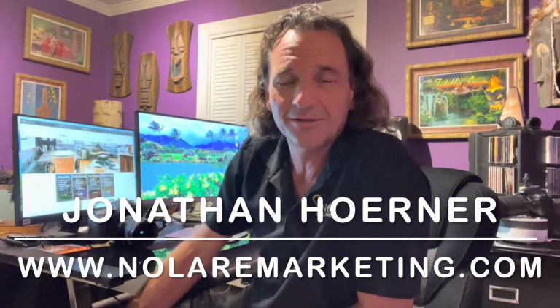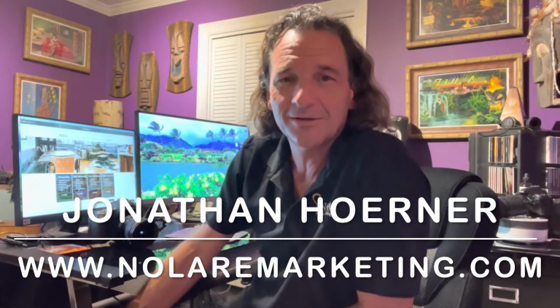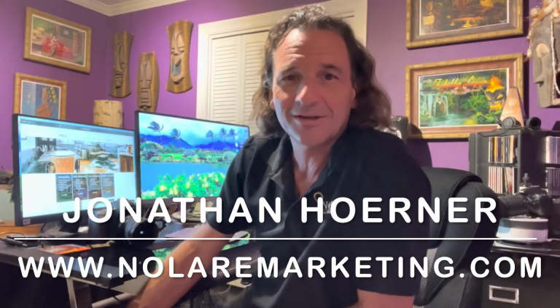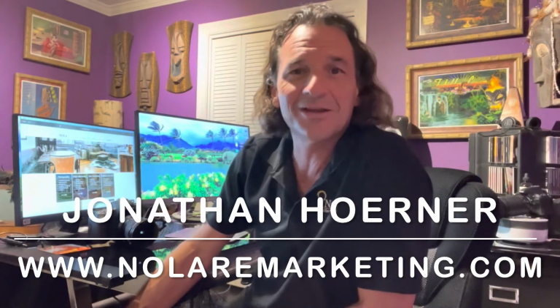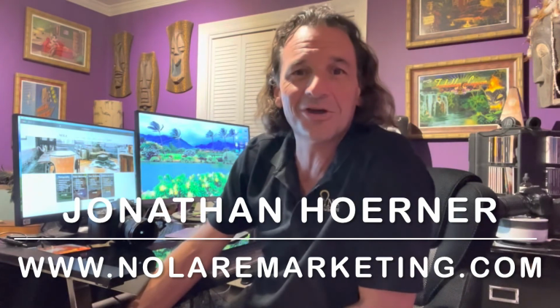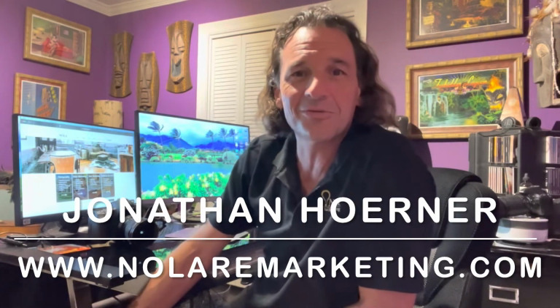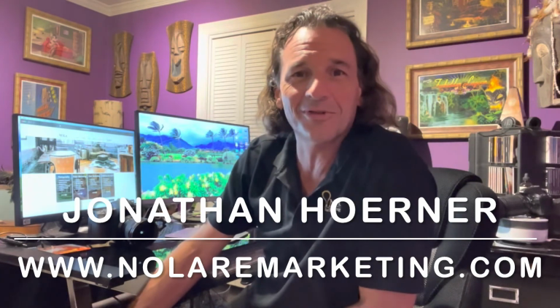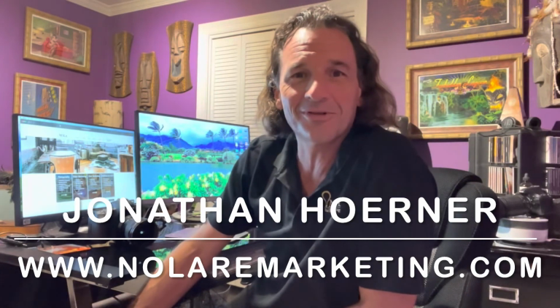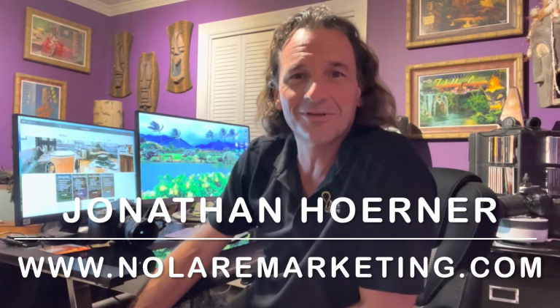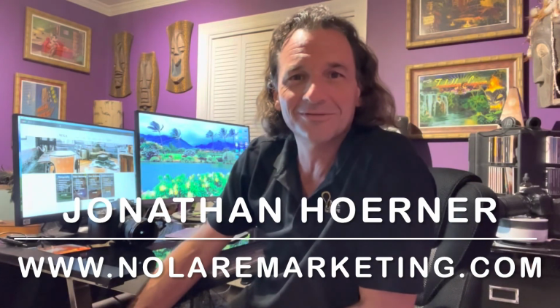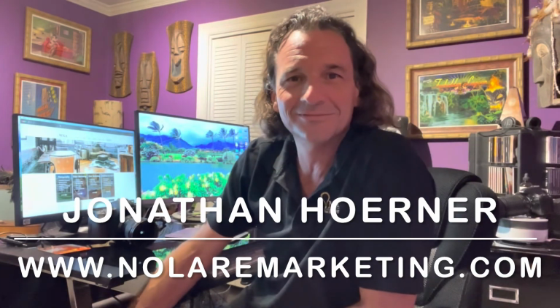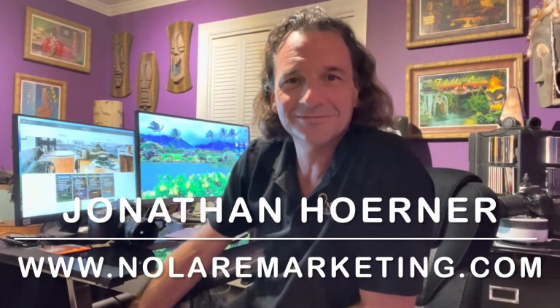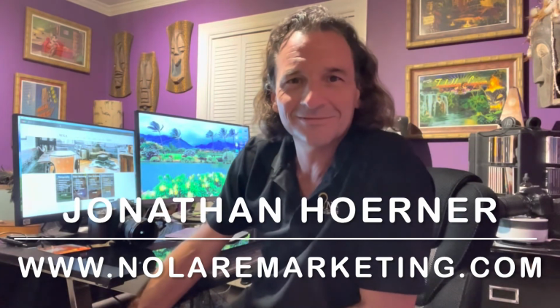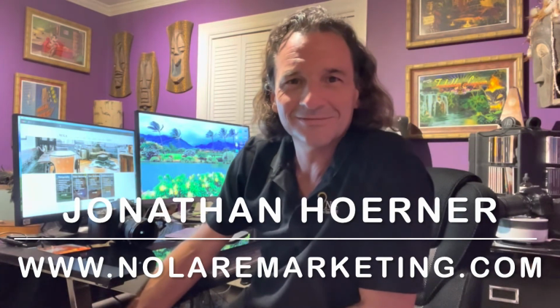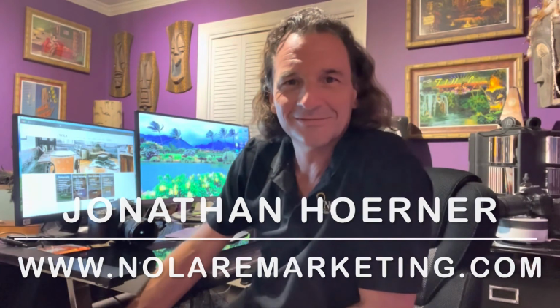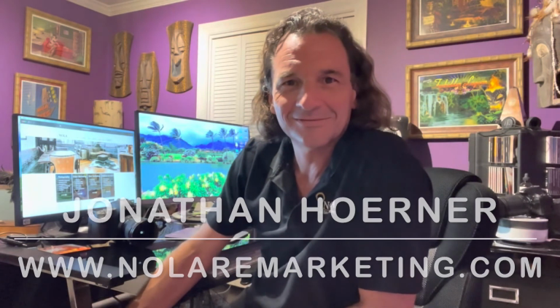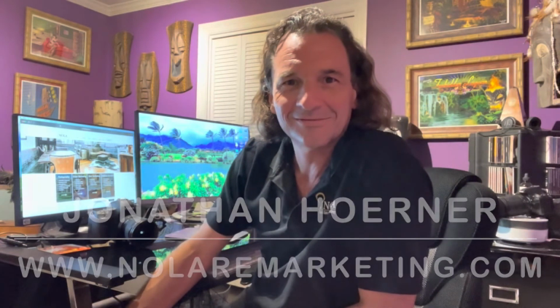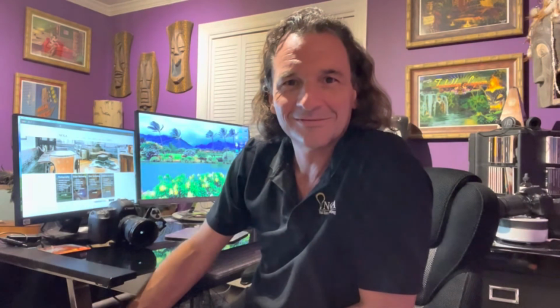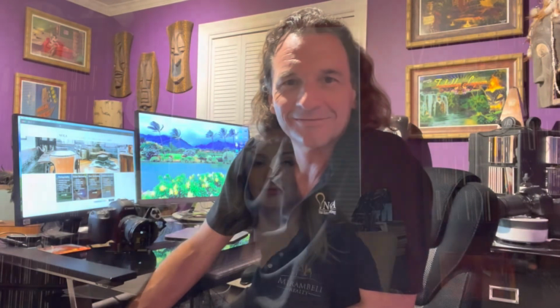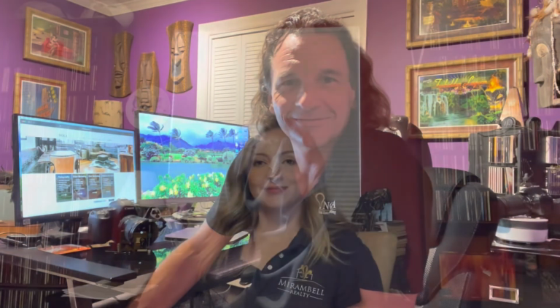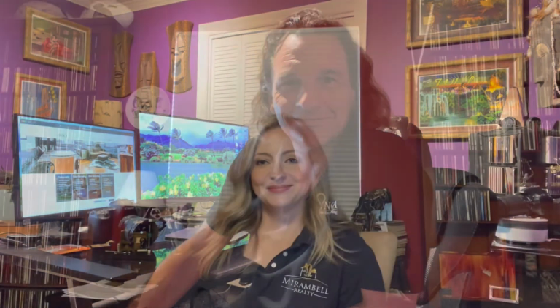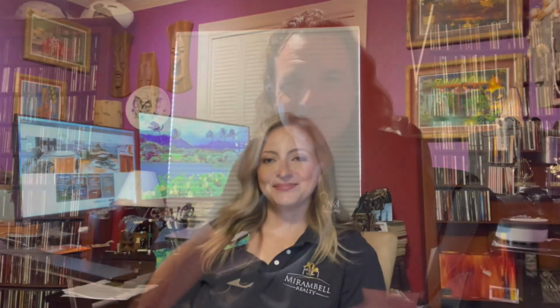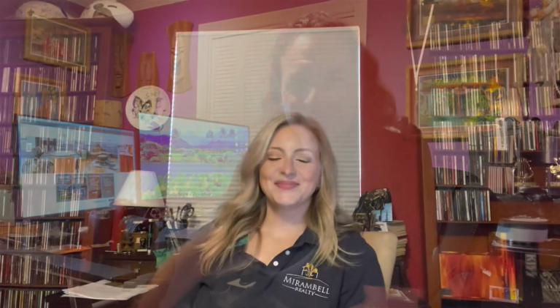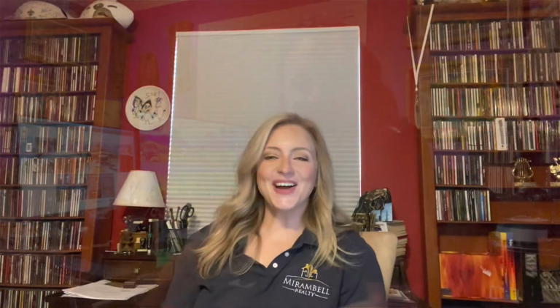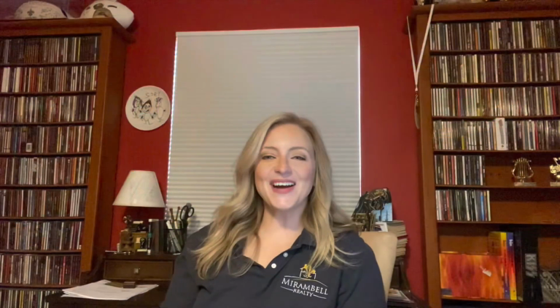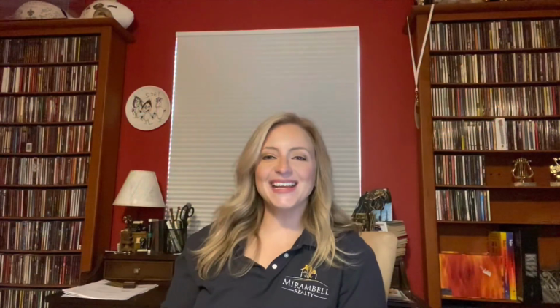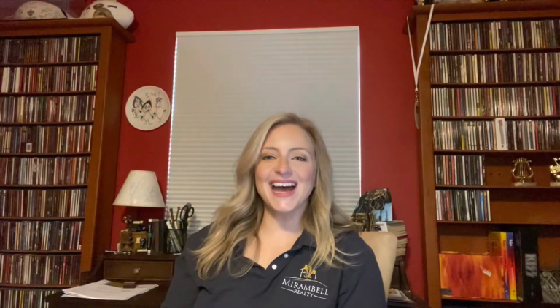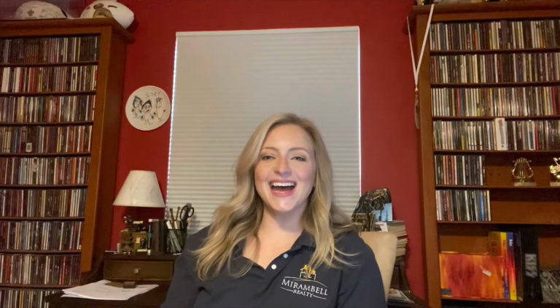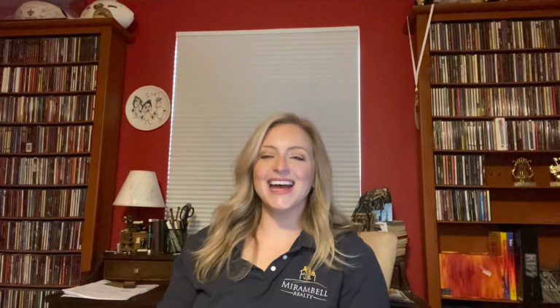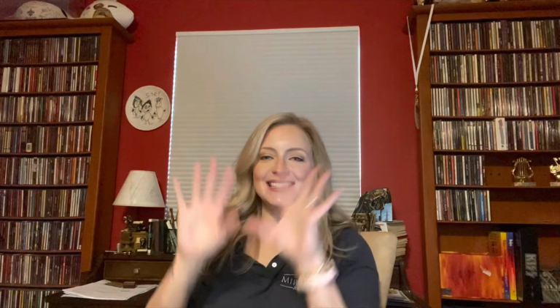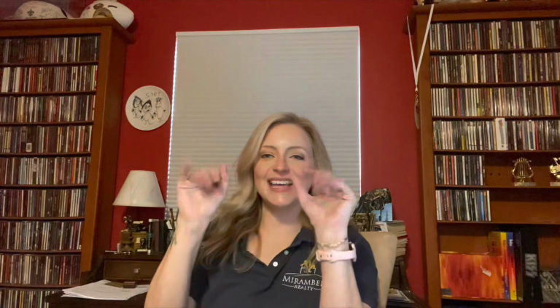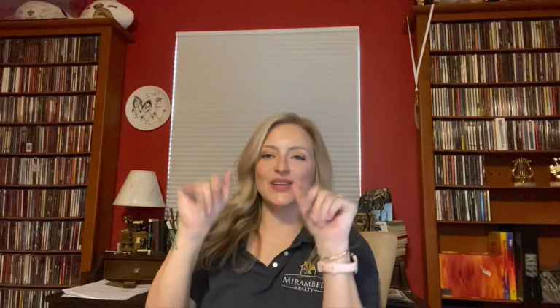Get in touch with us. All right, guys, thank you.